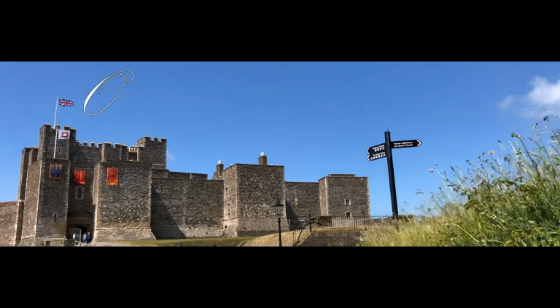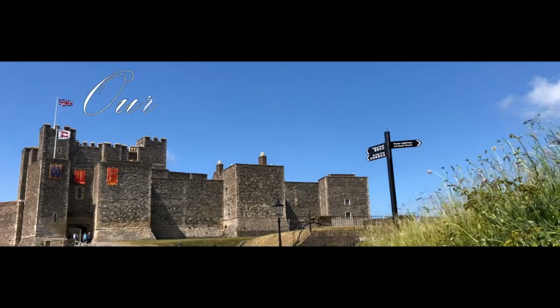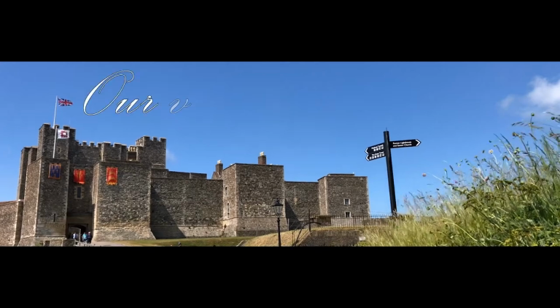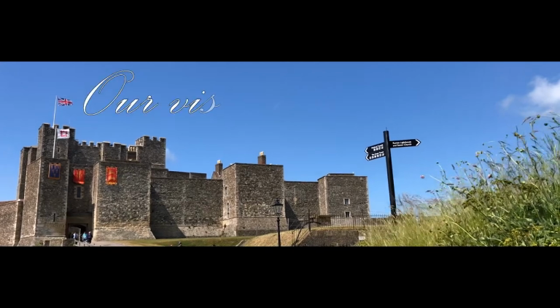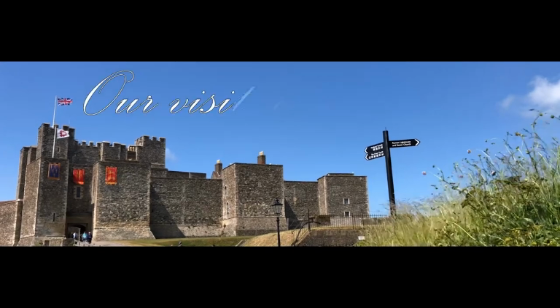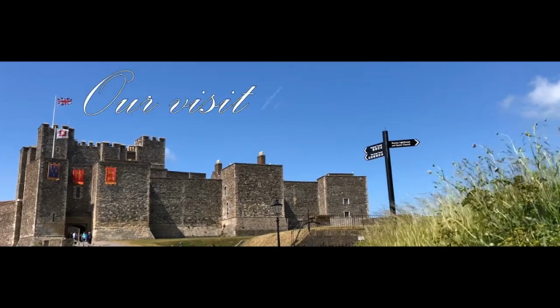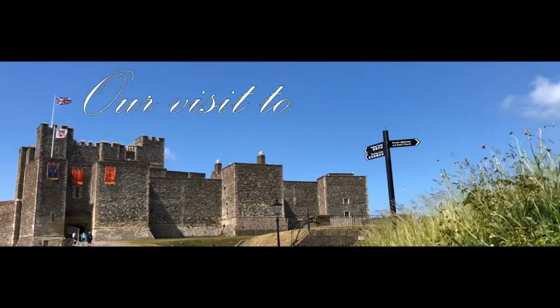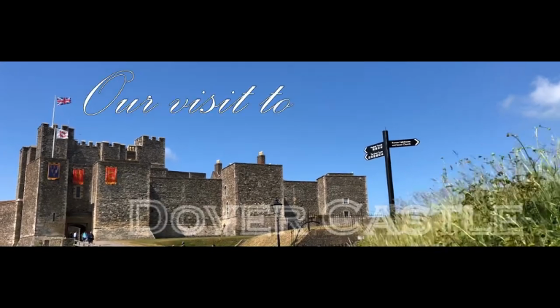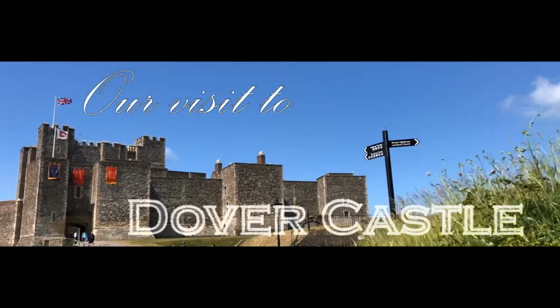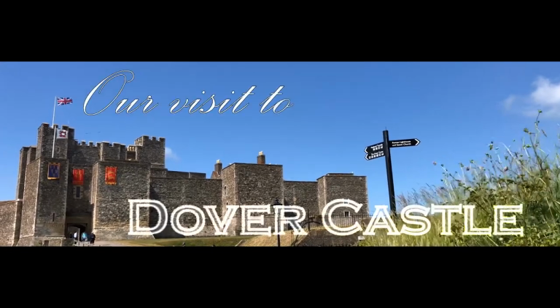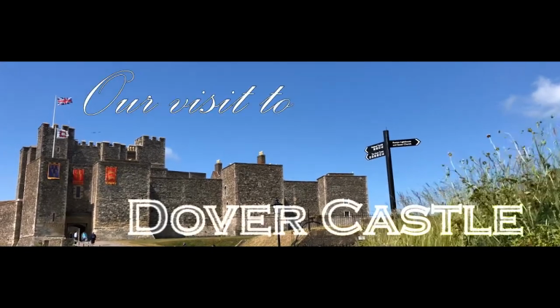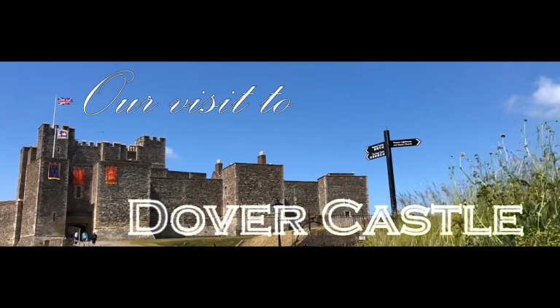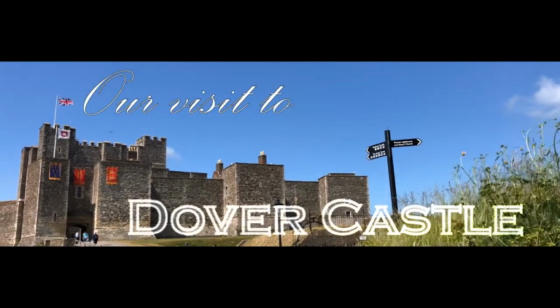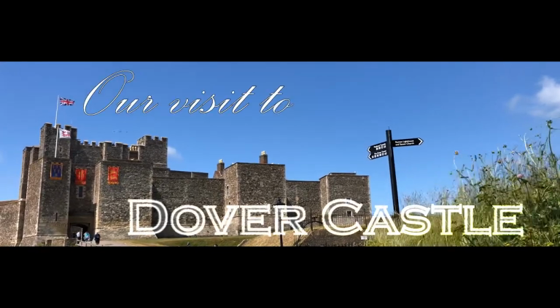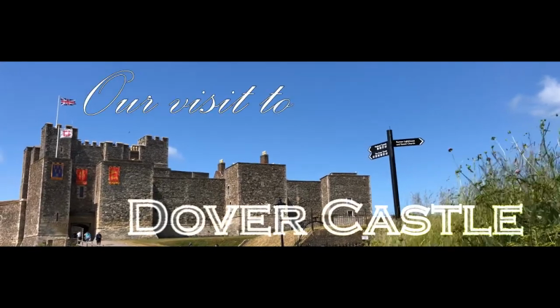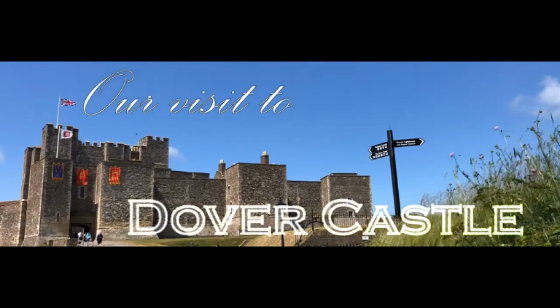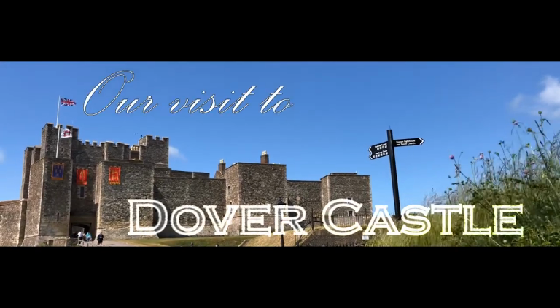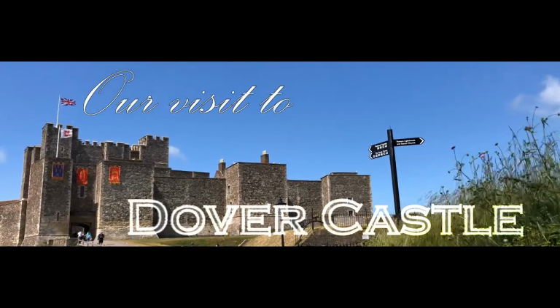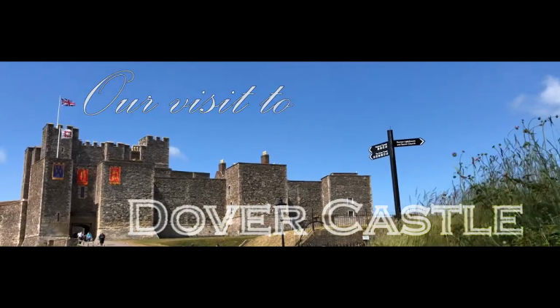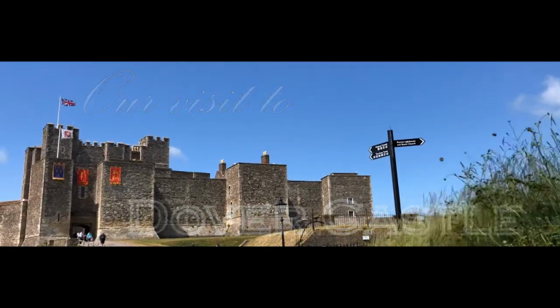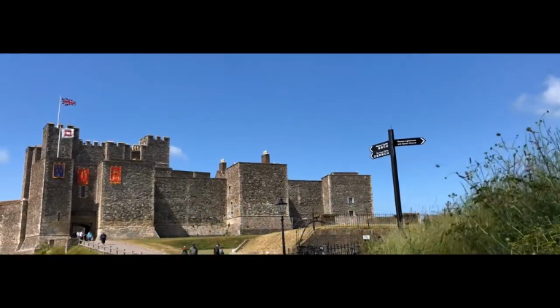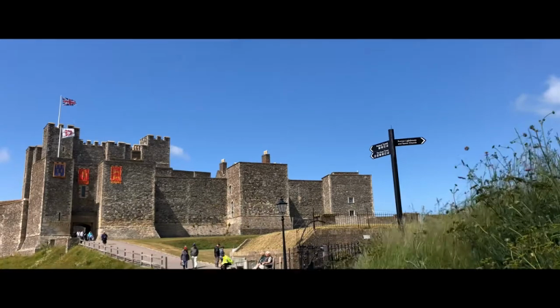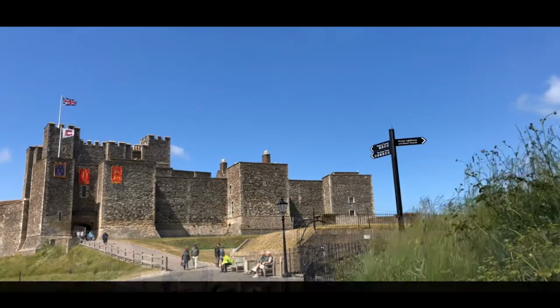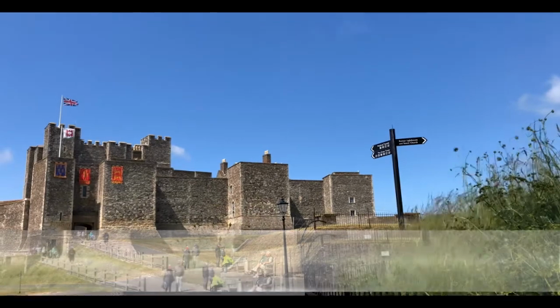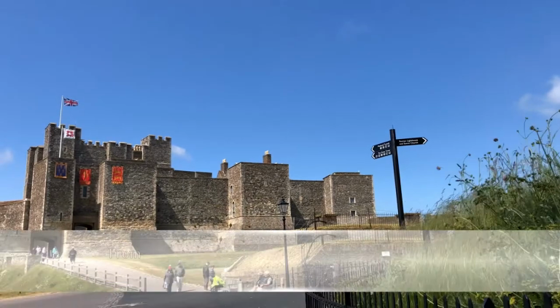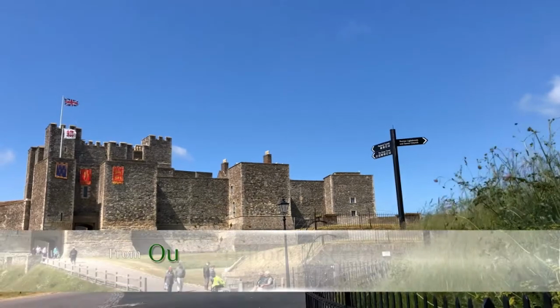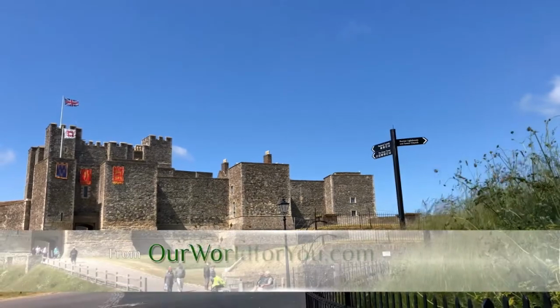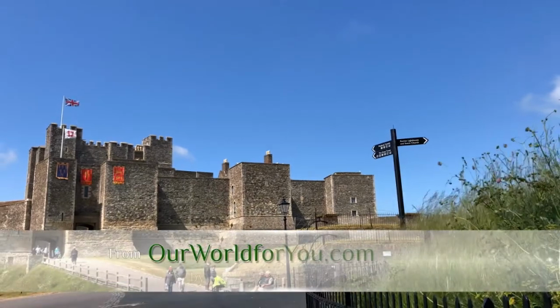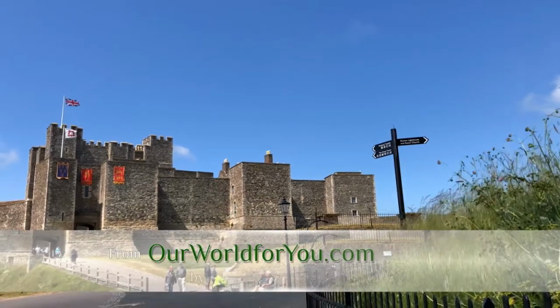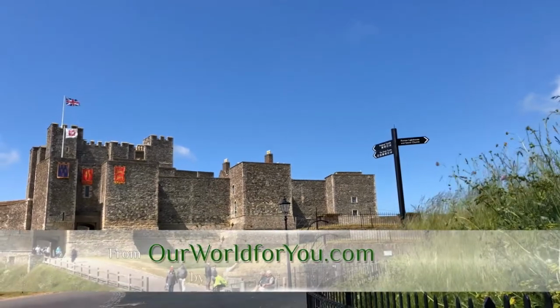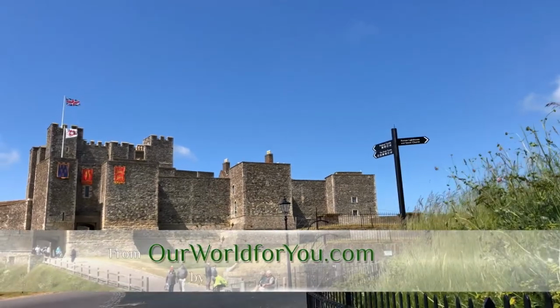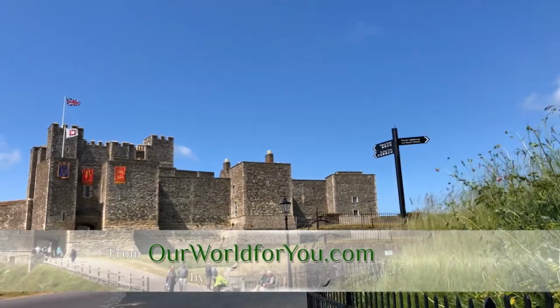Hi, and welcome to our visit to Dover Castle, a collection of video and stills from back in 2018.